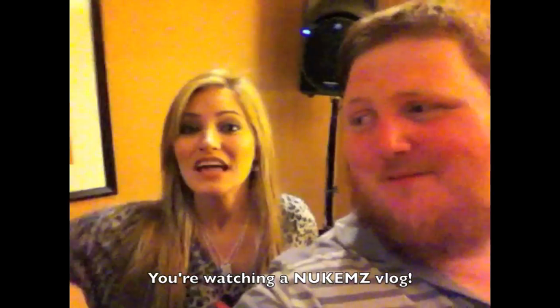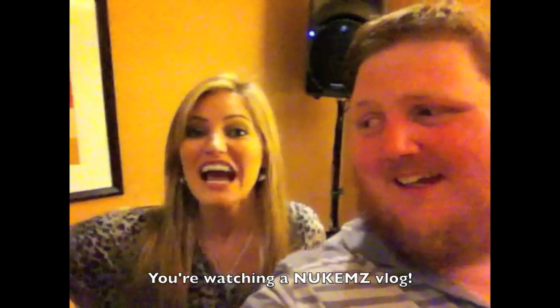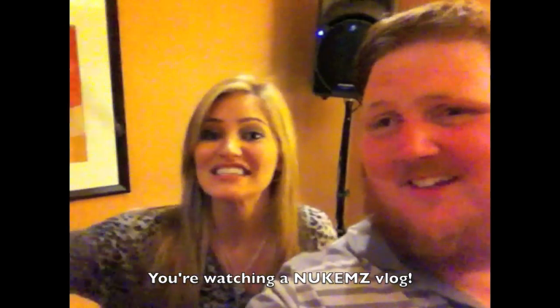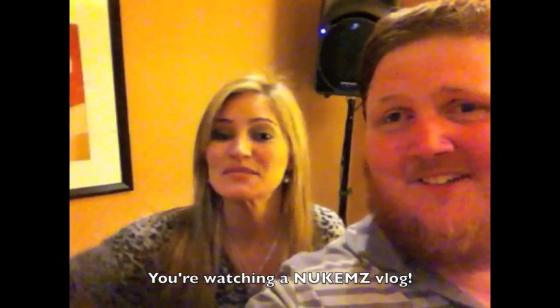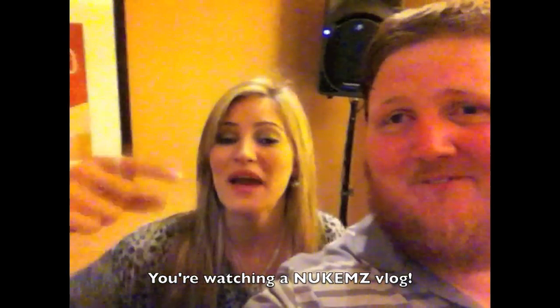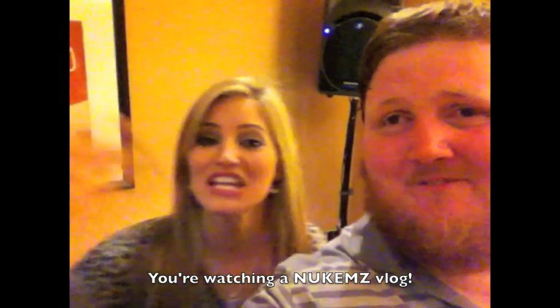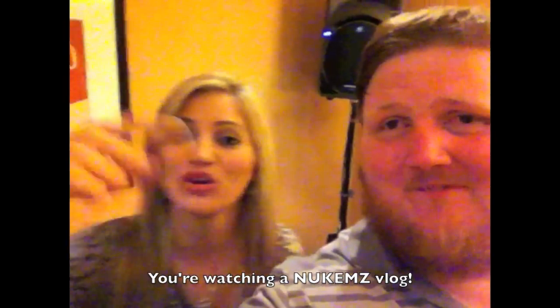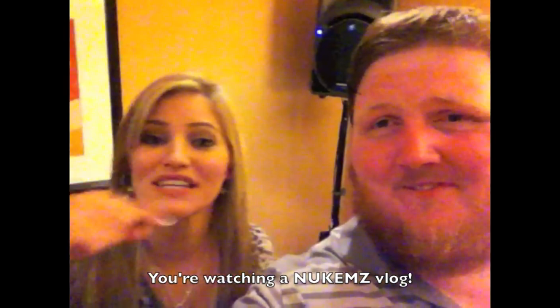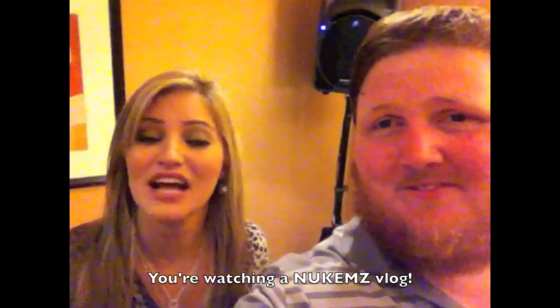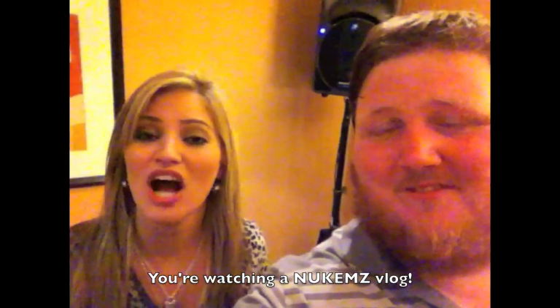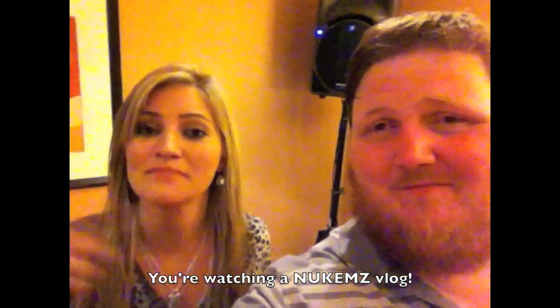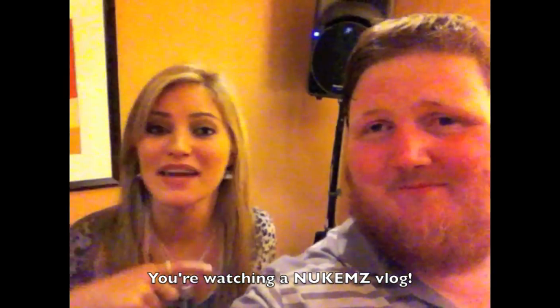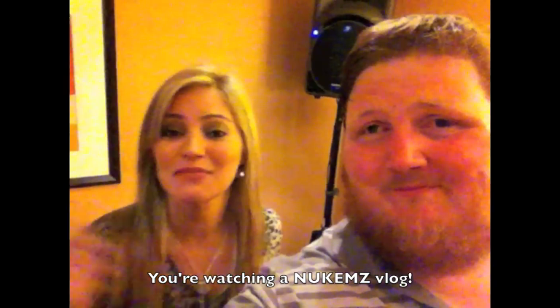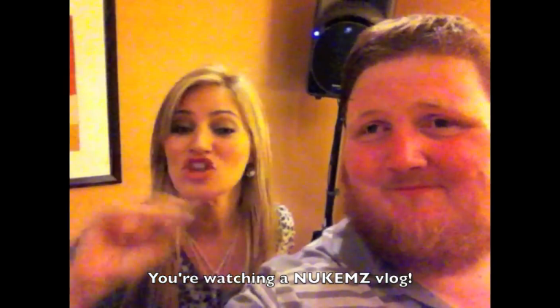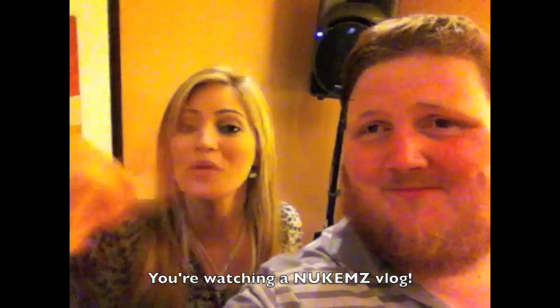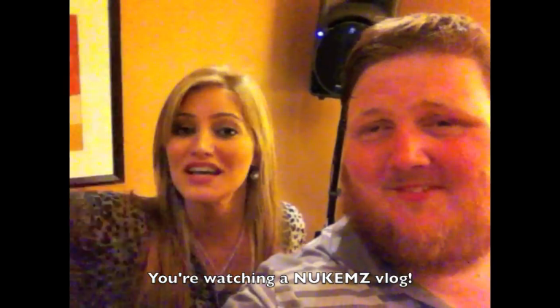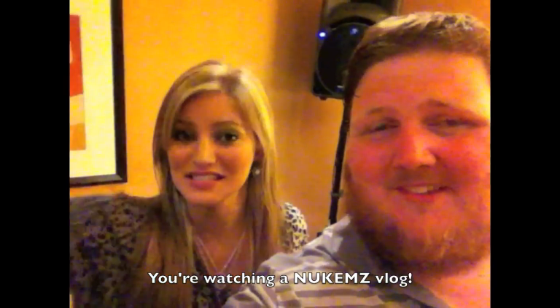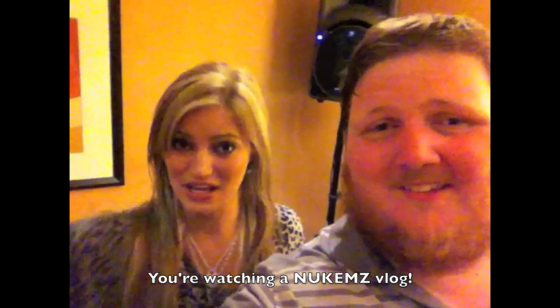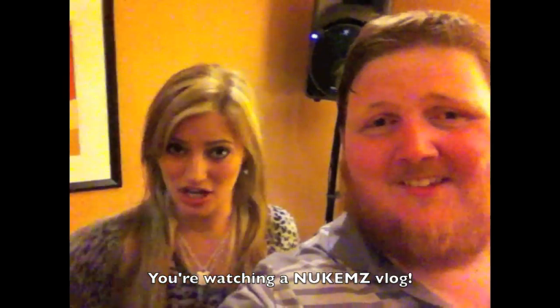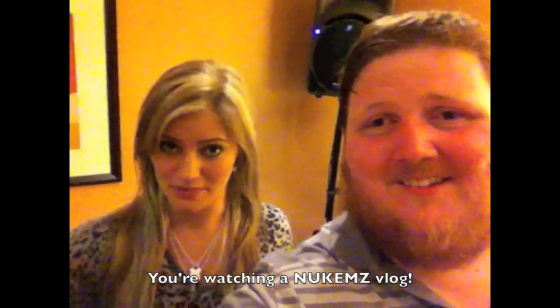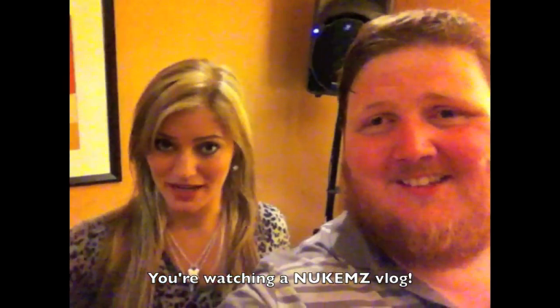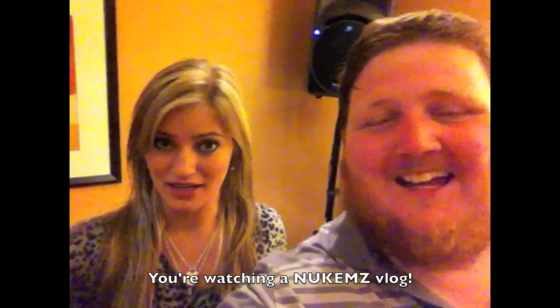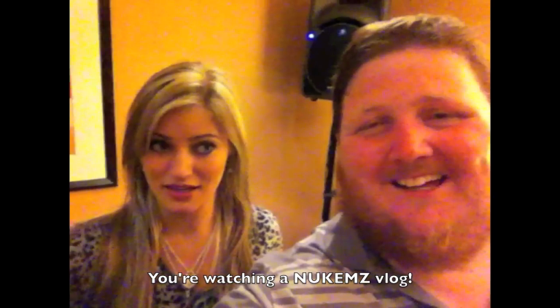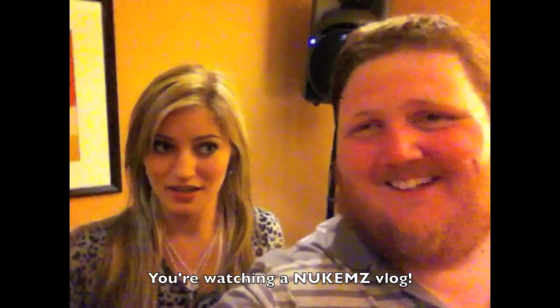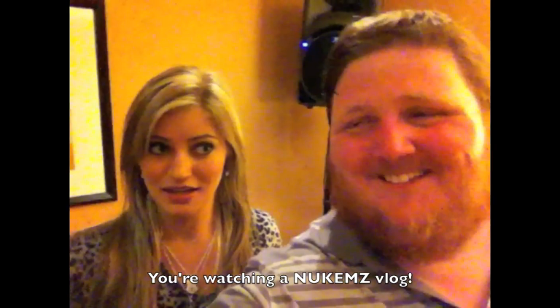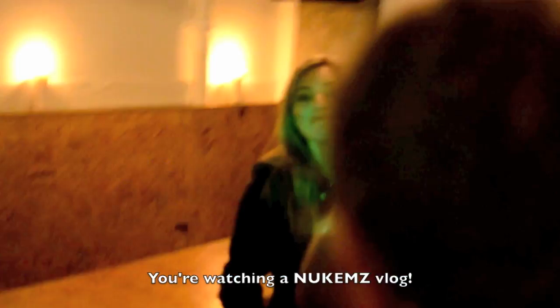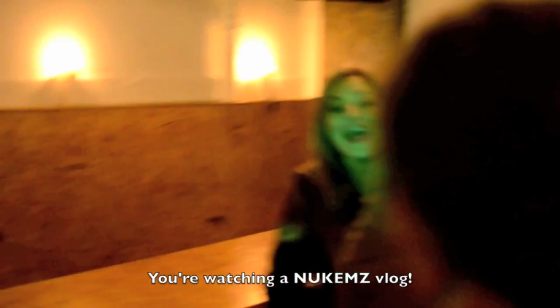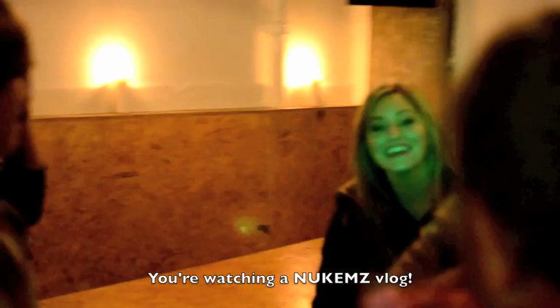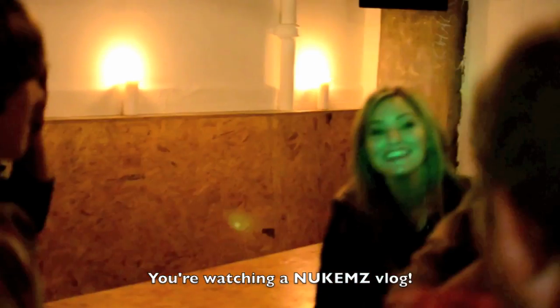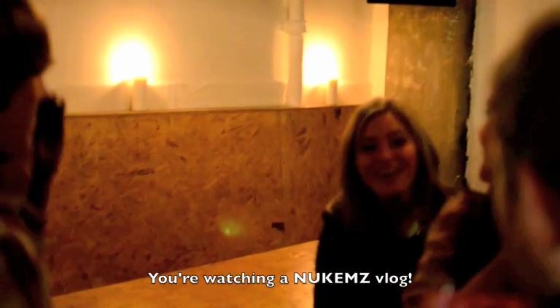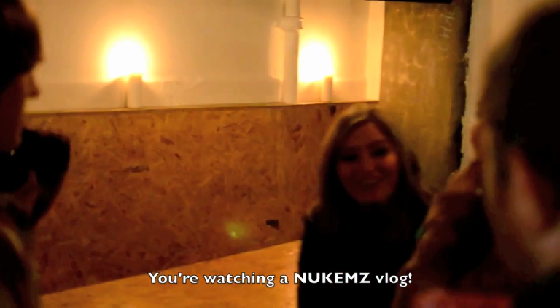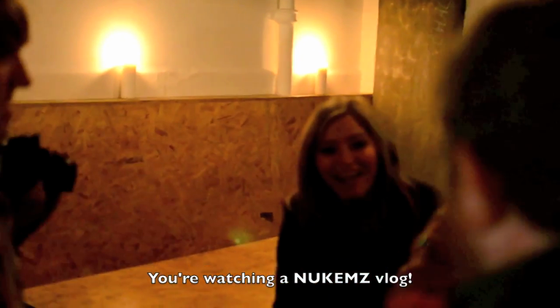Guys, this is Mikey Lucas. I call him Mikey, but no one else is allowed to call him Mikey. Mikey Lucas!